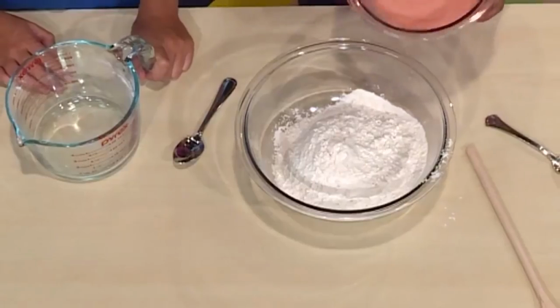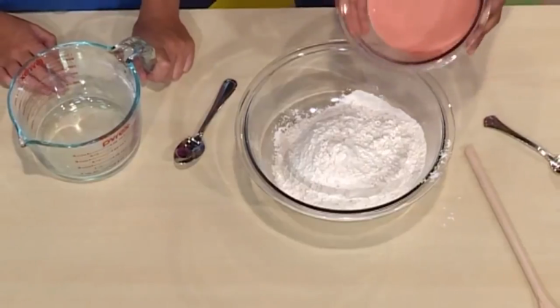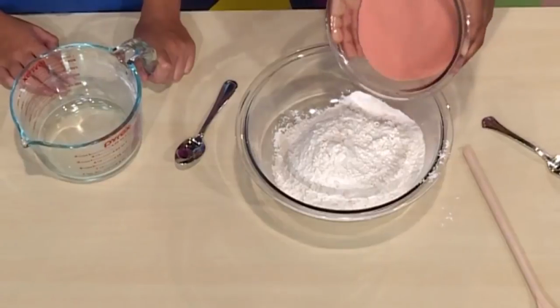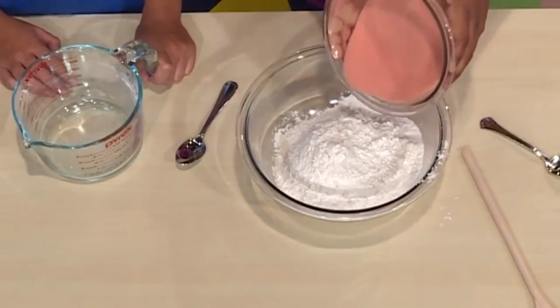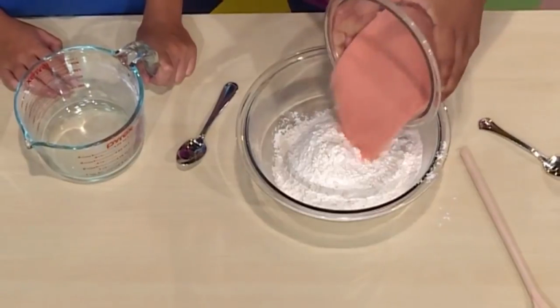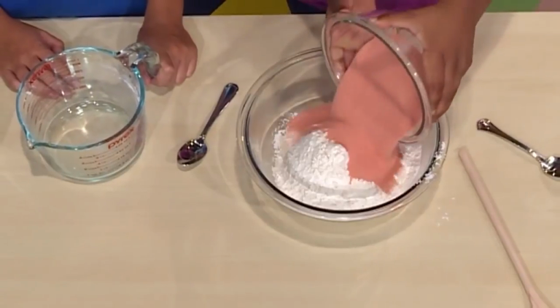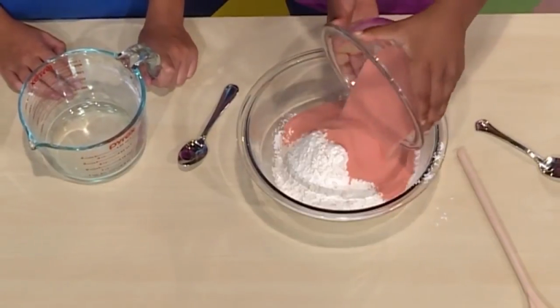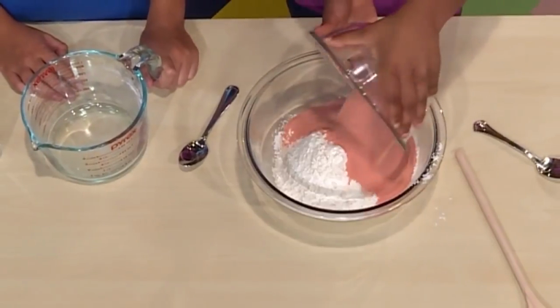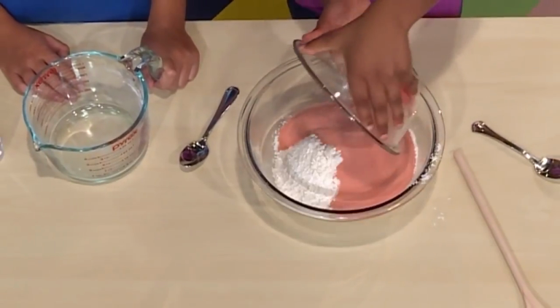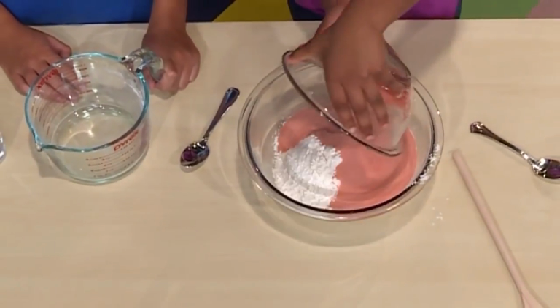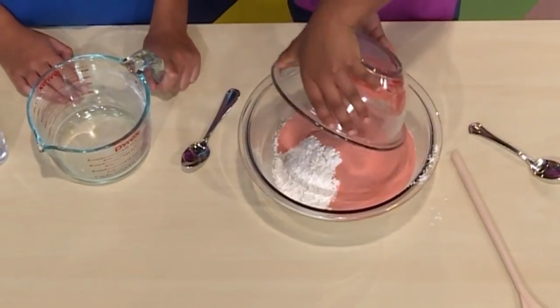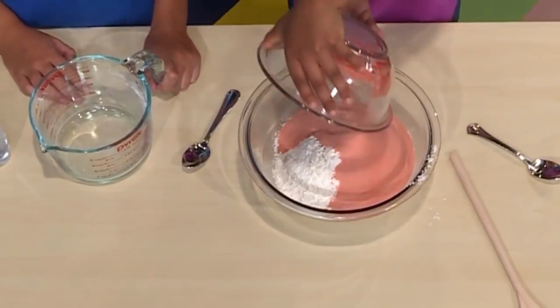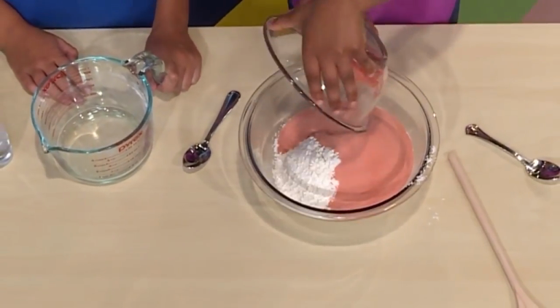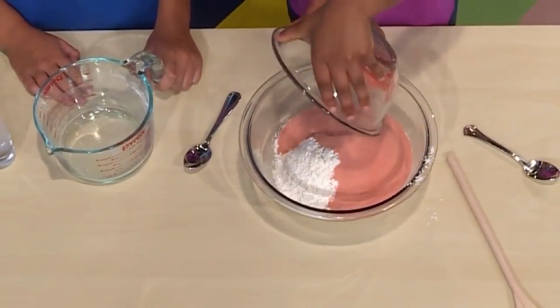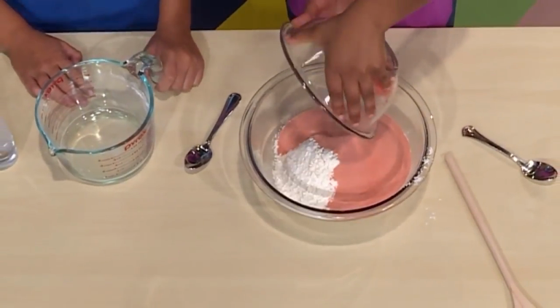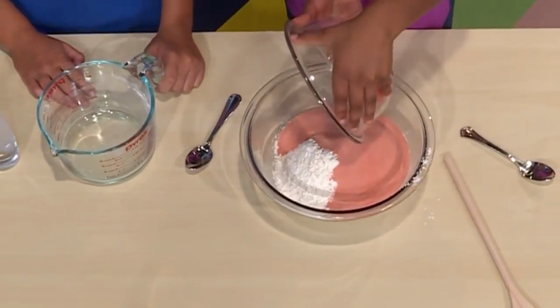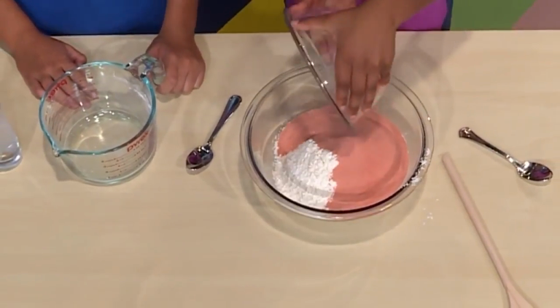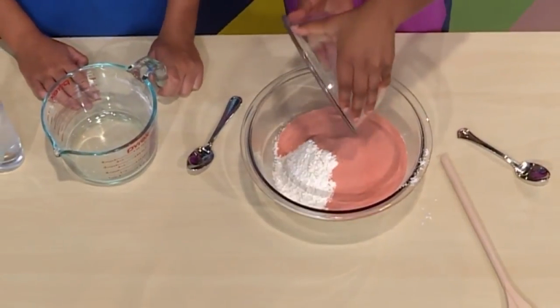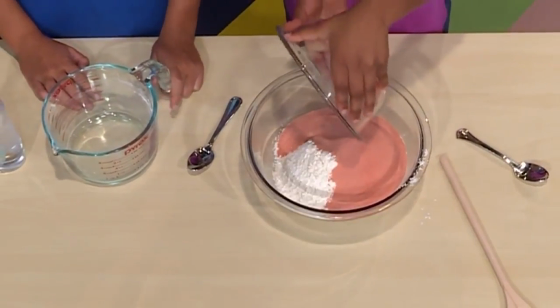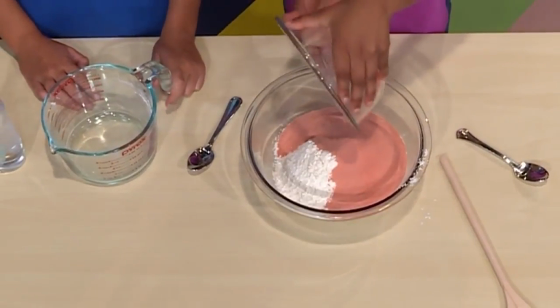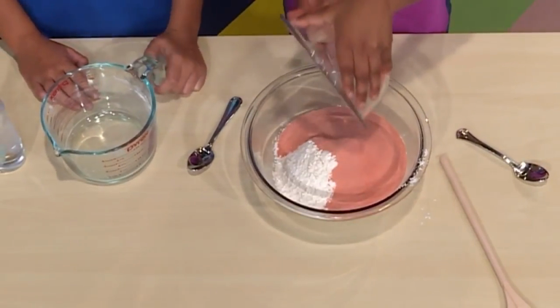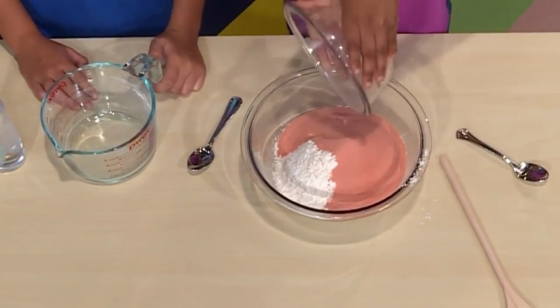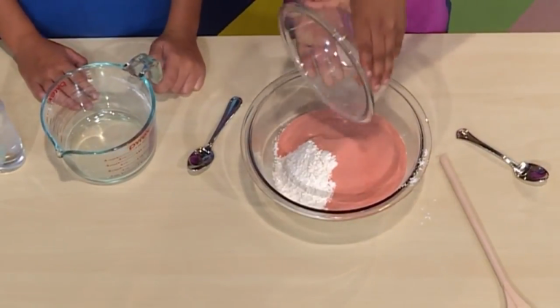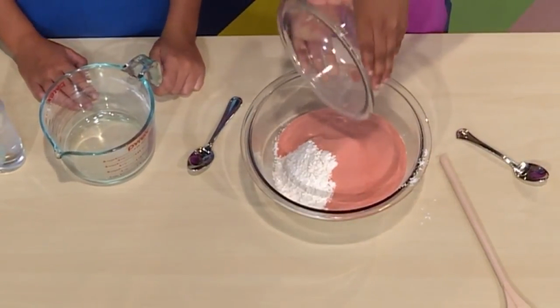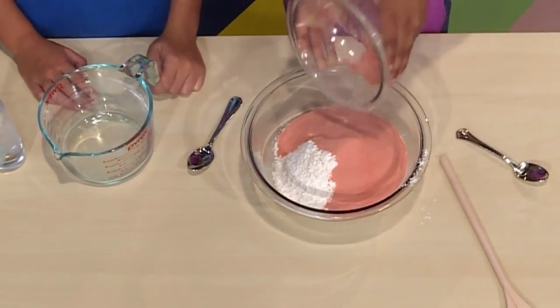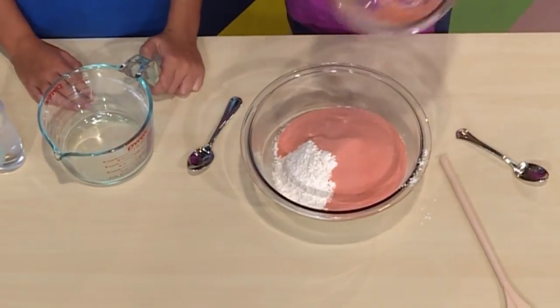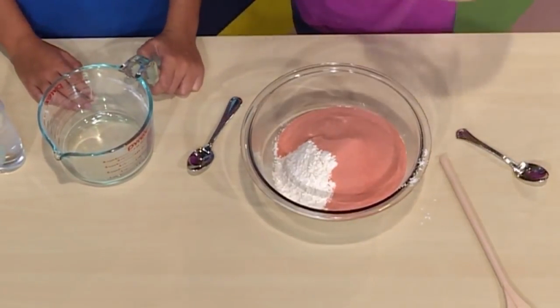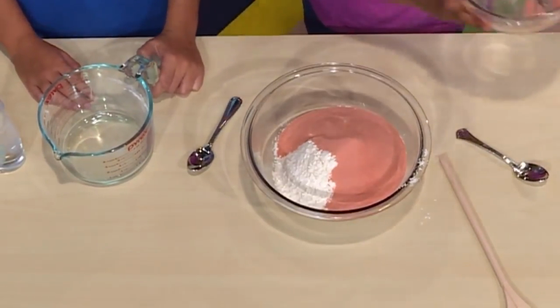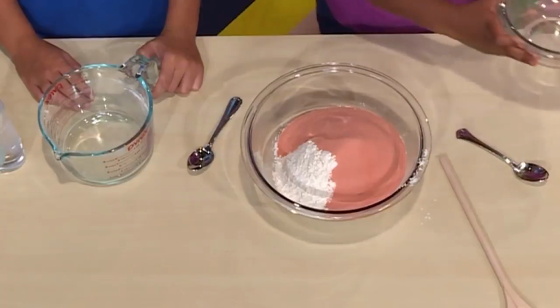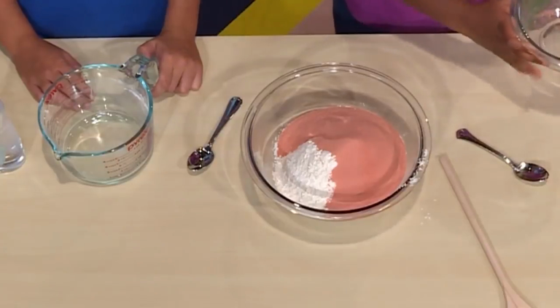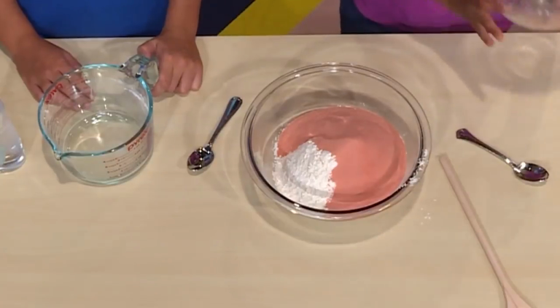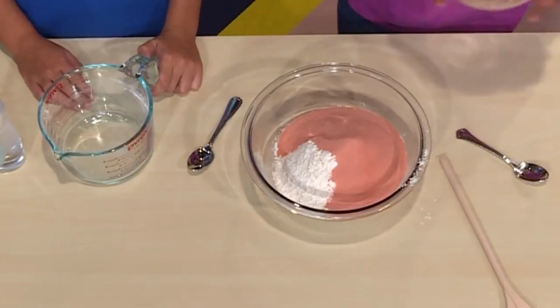I'm dumping the gelatin in. The gelatin color is red, and that will make your sand red, too.